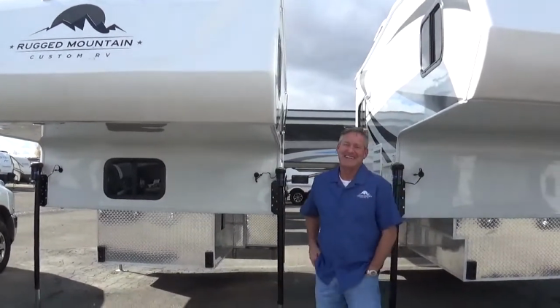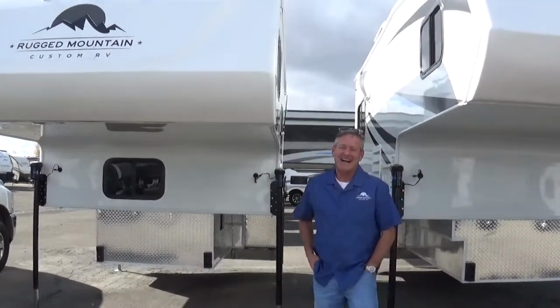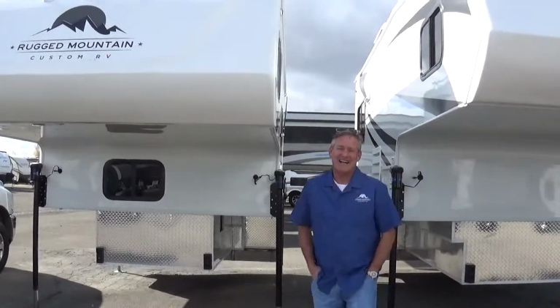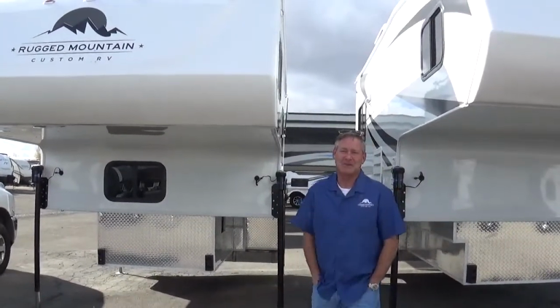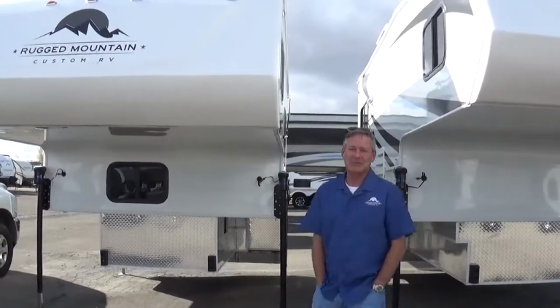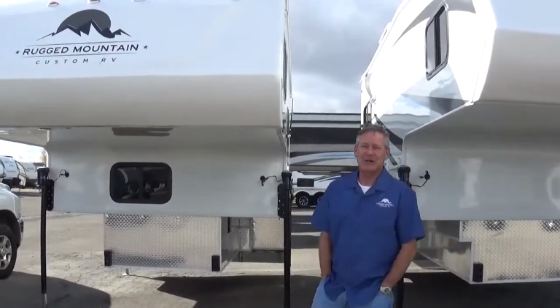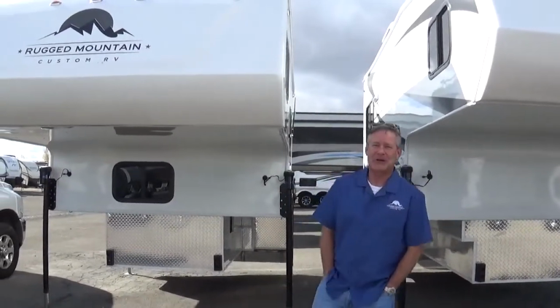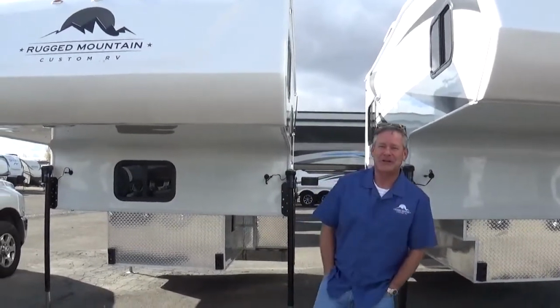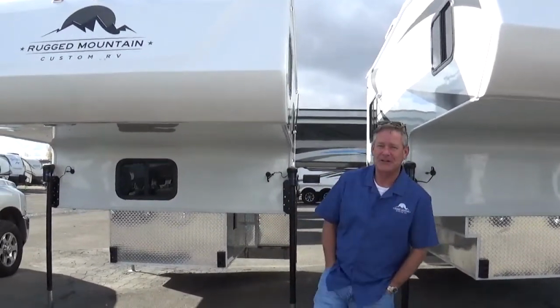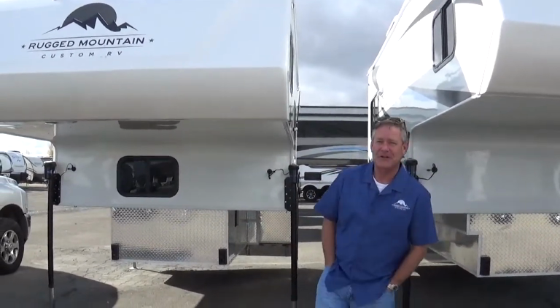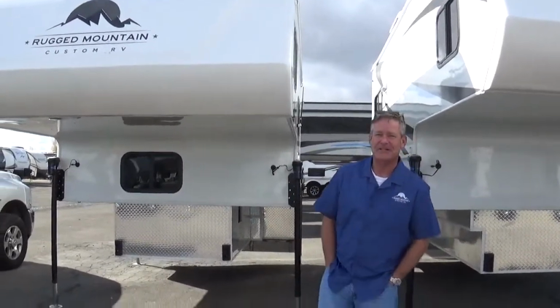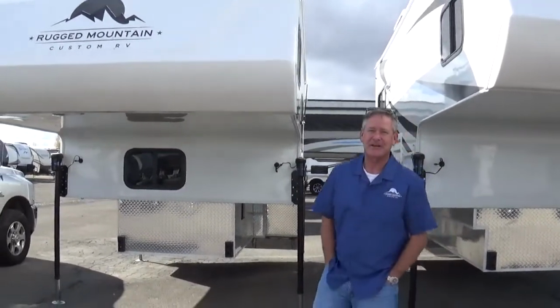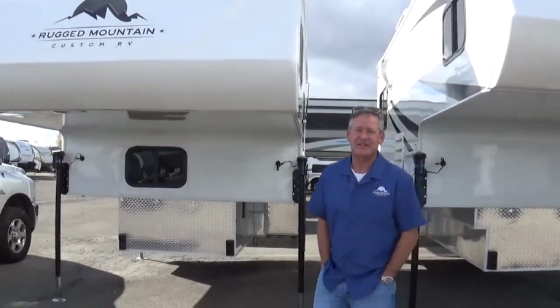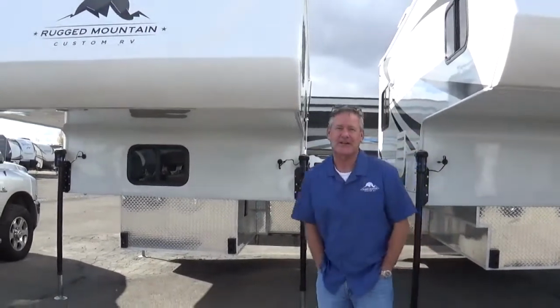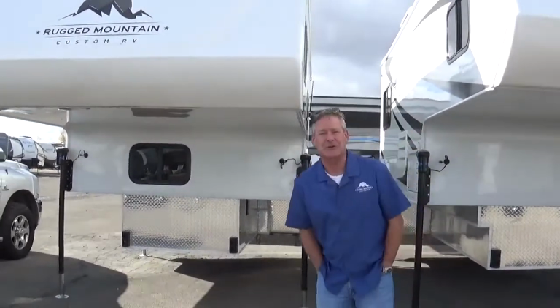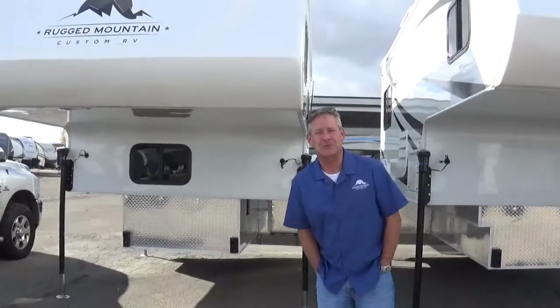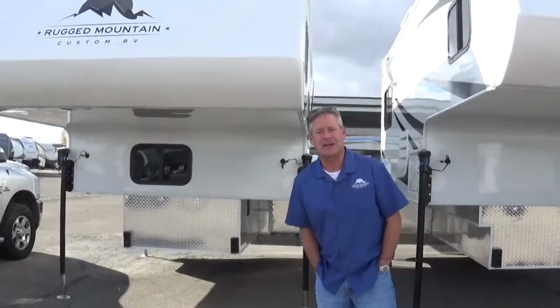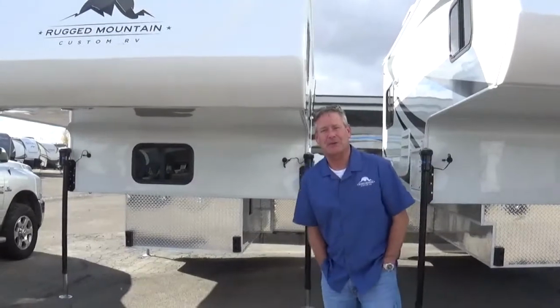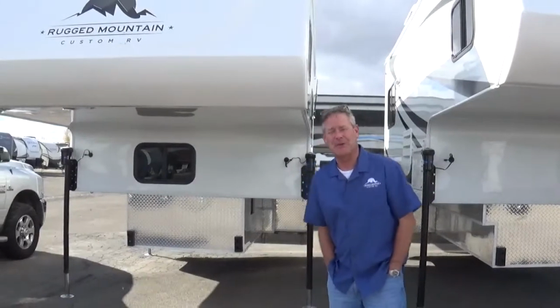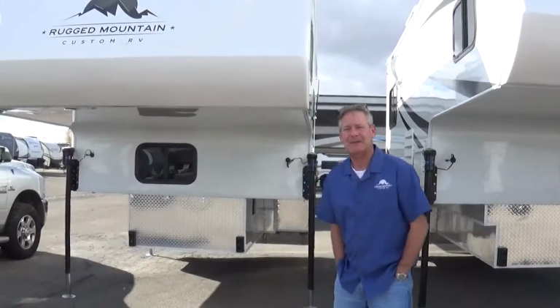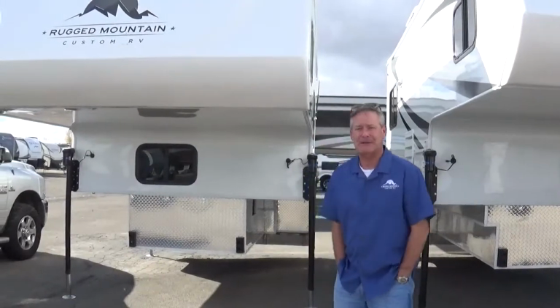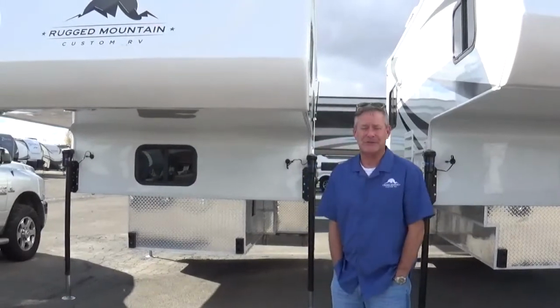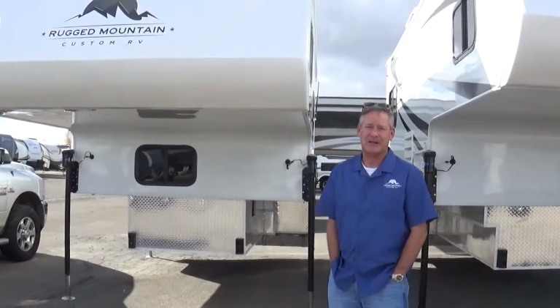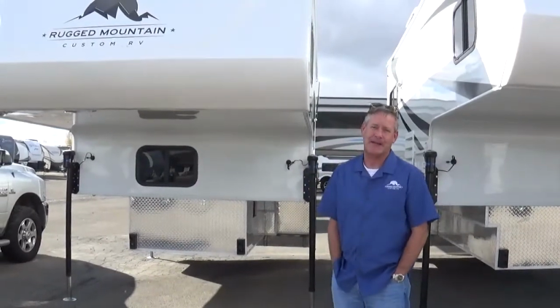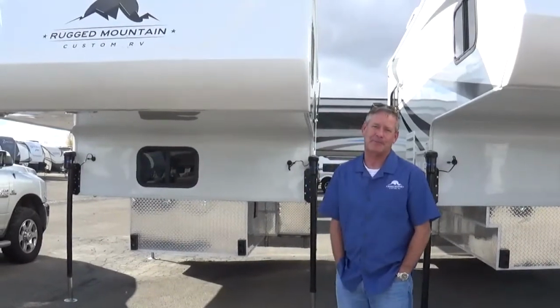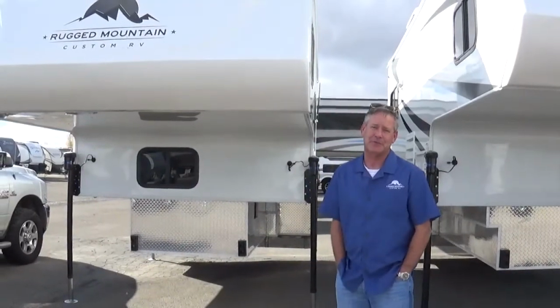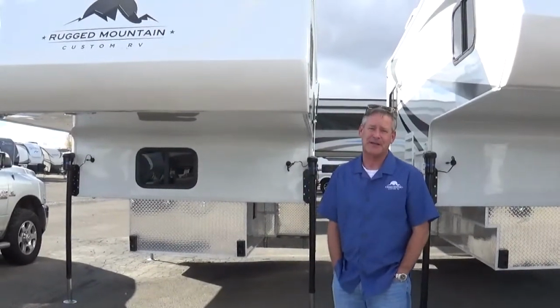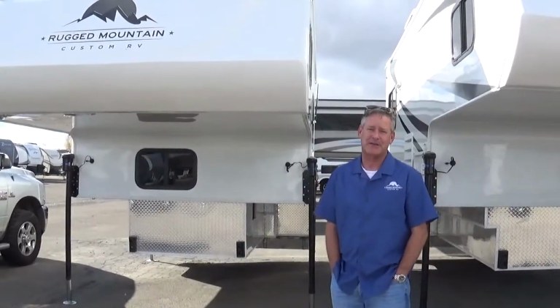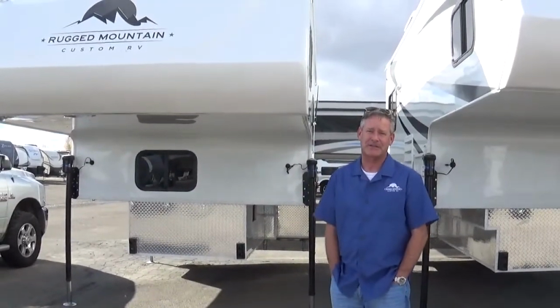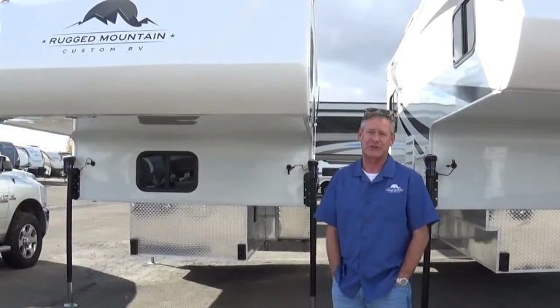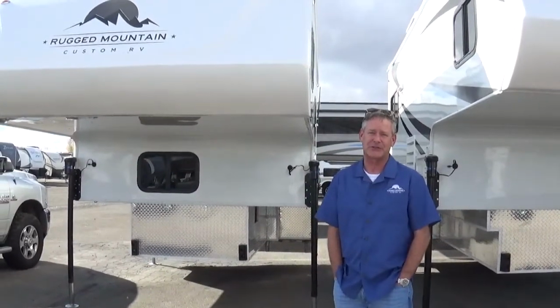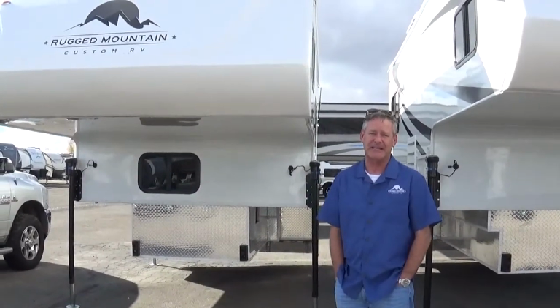Hi guys, Will Stone here with our continuing series on our YouTube channel, Rugged Mountain Truck Campers. We thank you guys for tuning in.